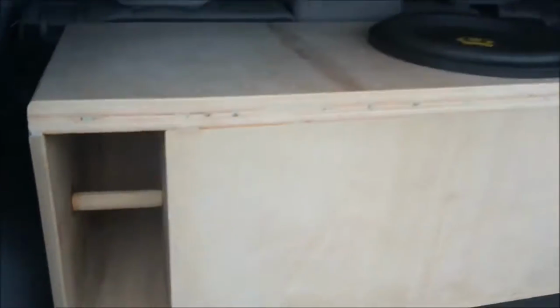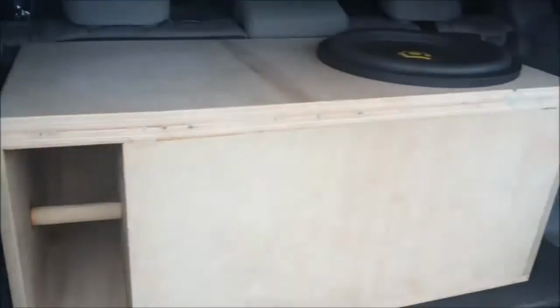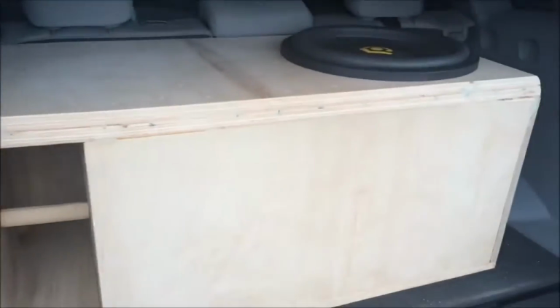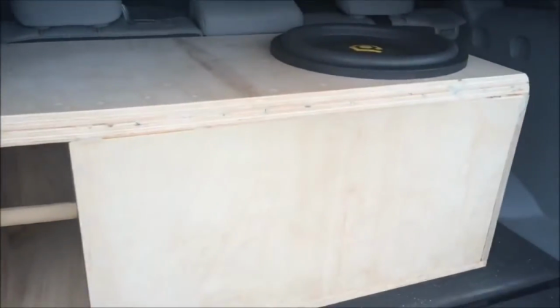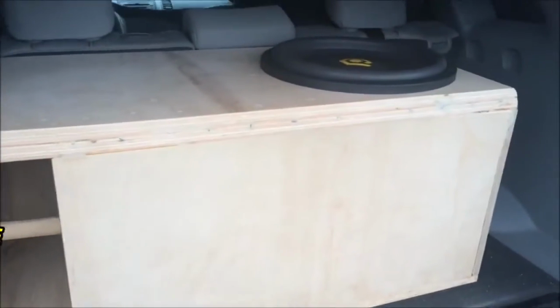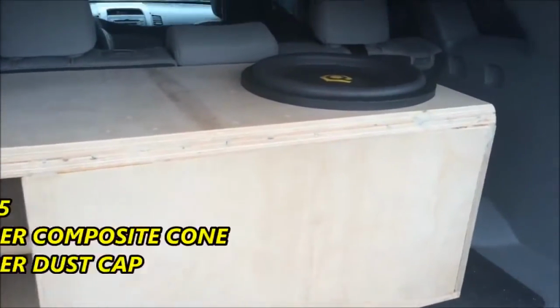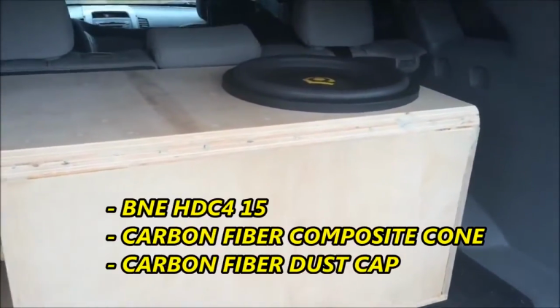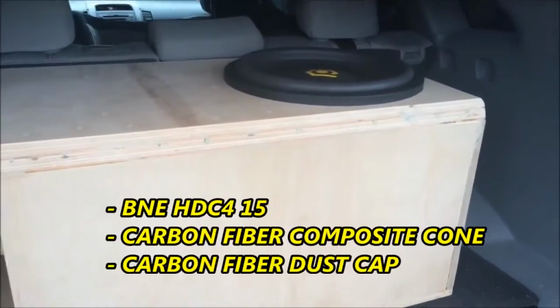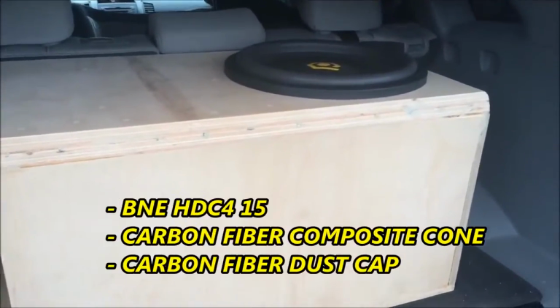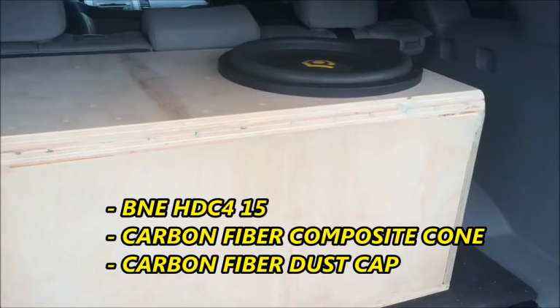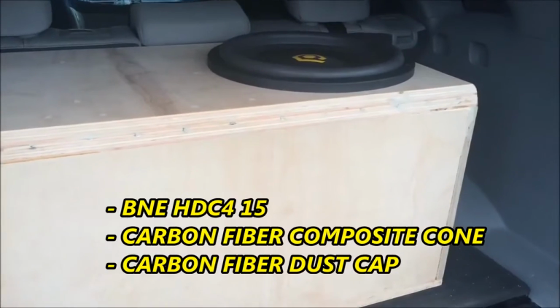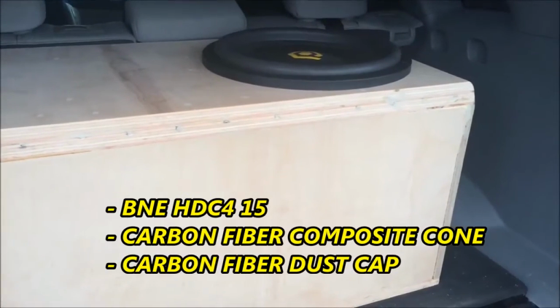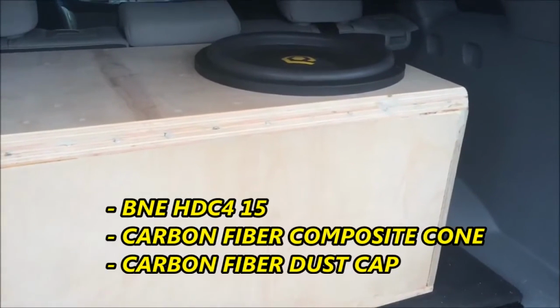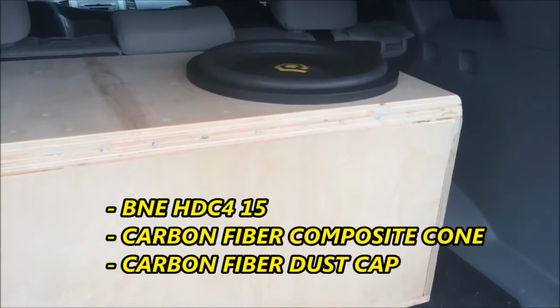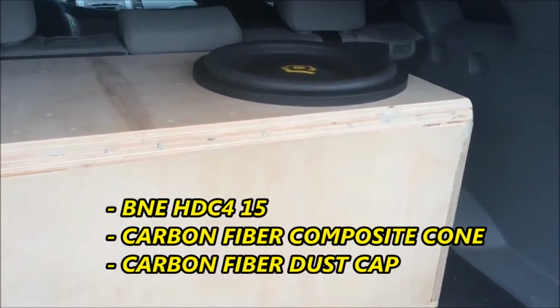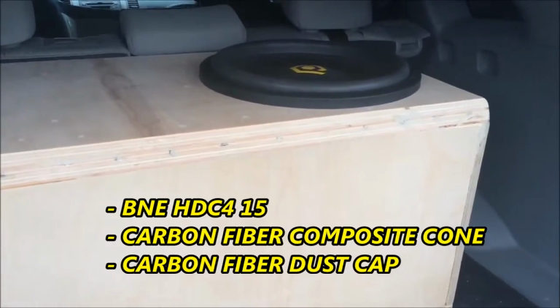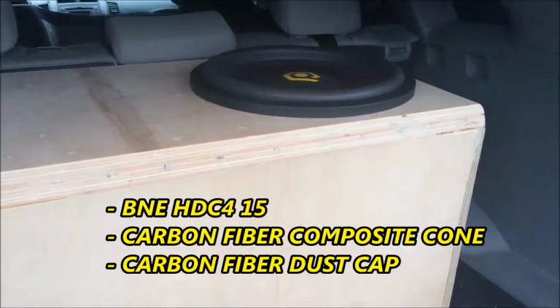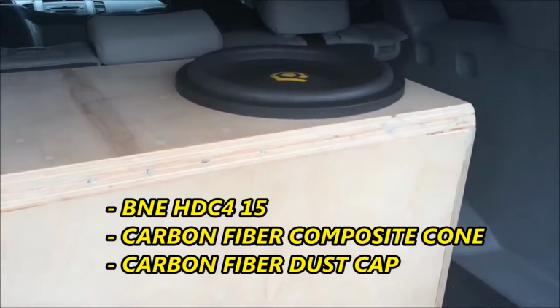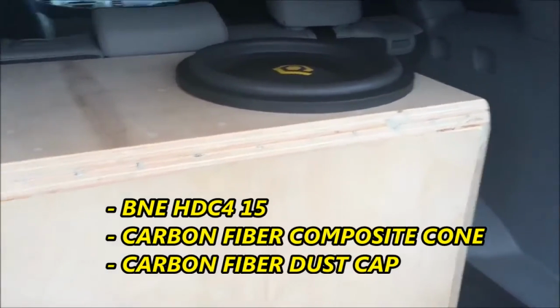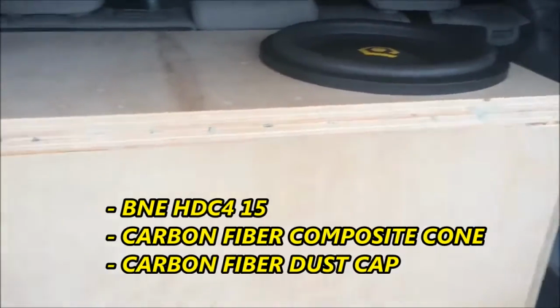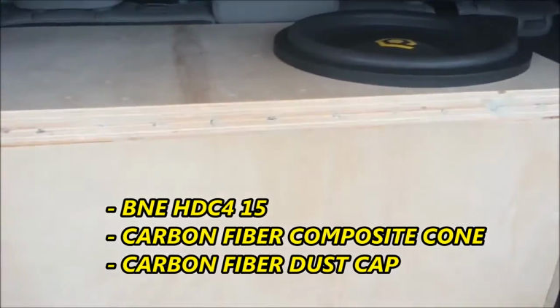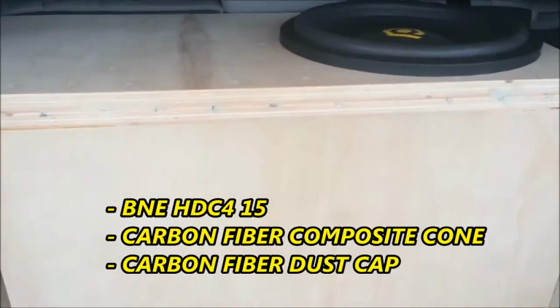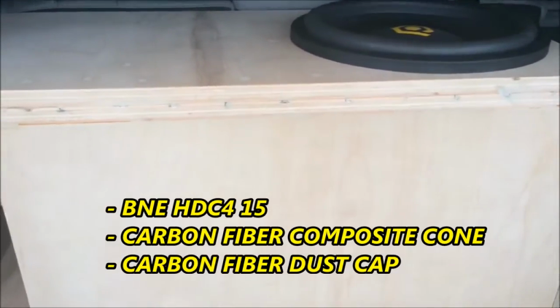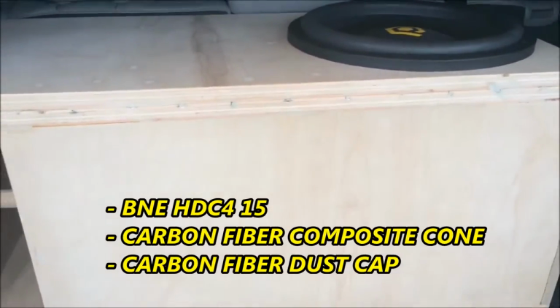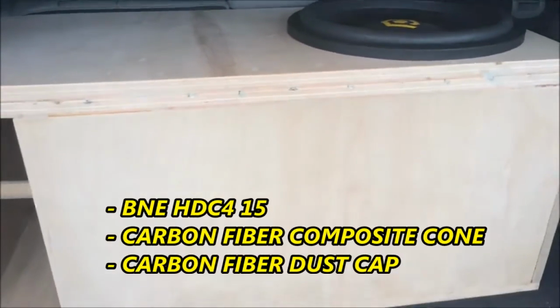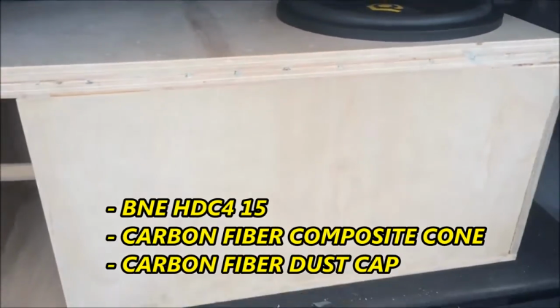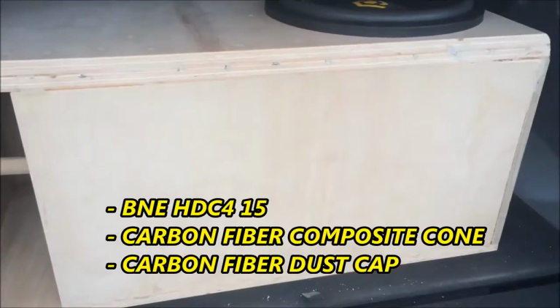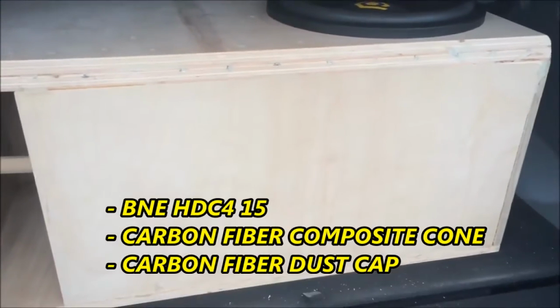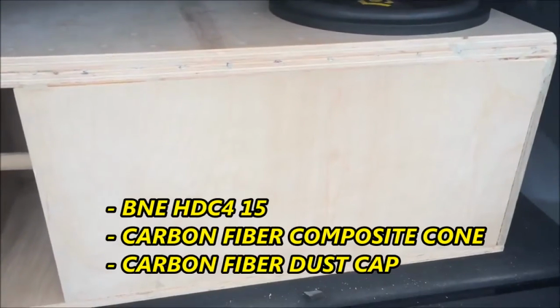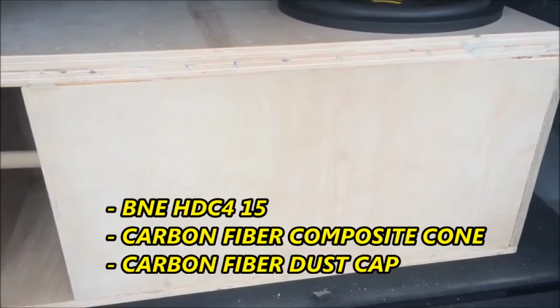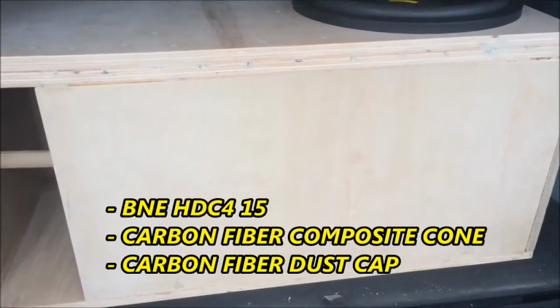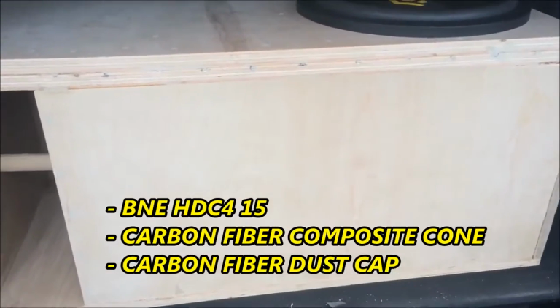Alright guys, here's the ACC4 with the carbon cone. It's on a 1200 at half-ohm right now. We'll go ahead and show you how it plays so far.